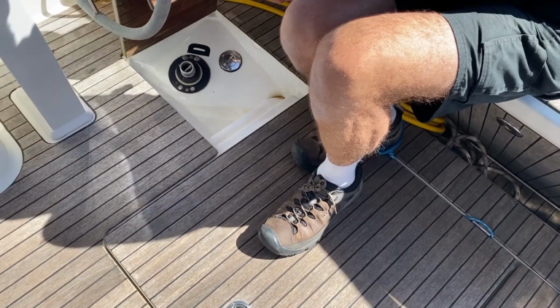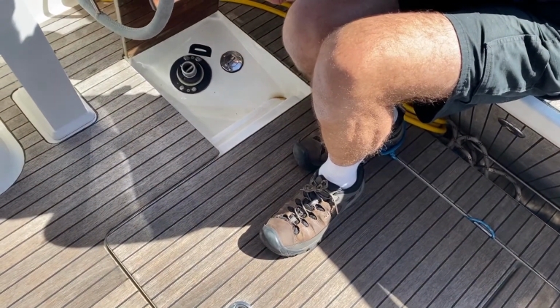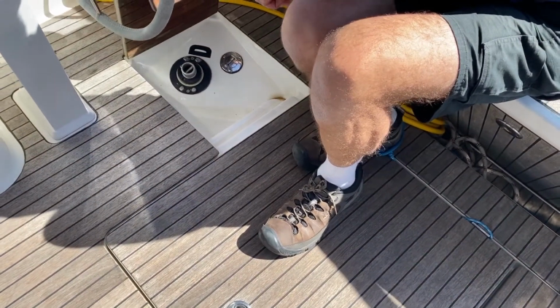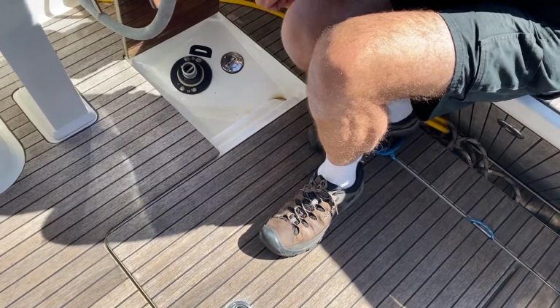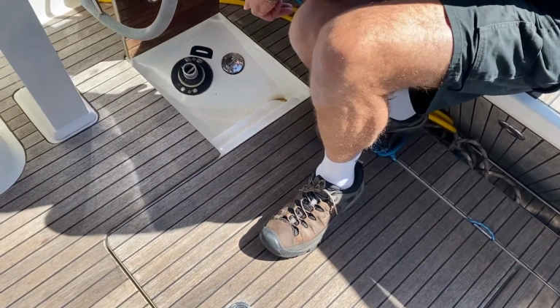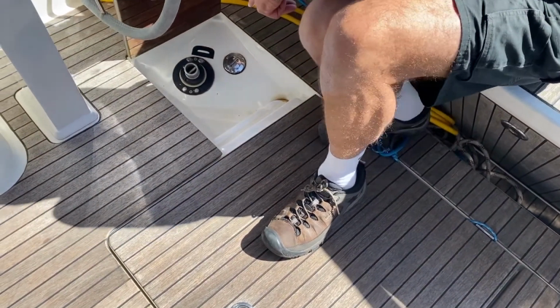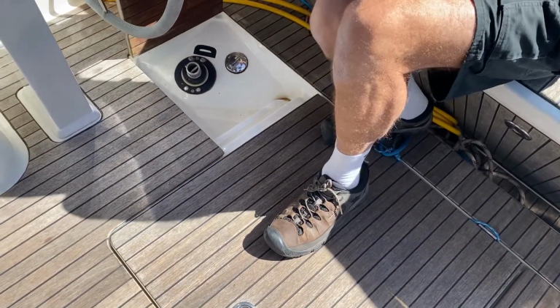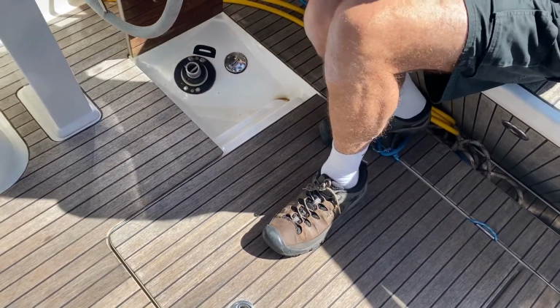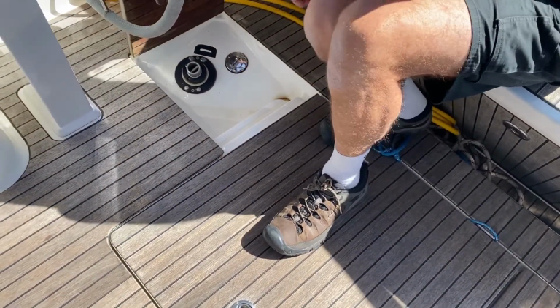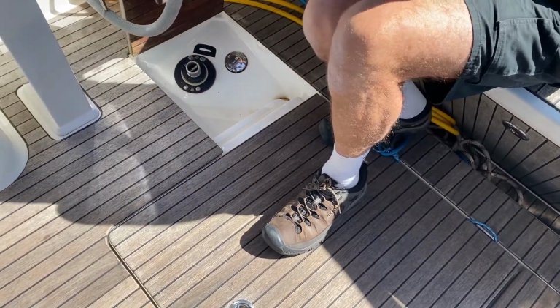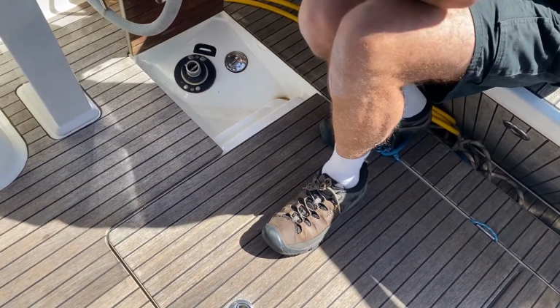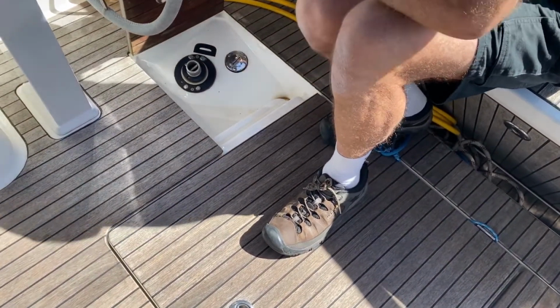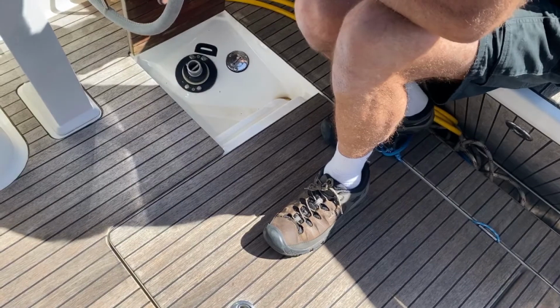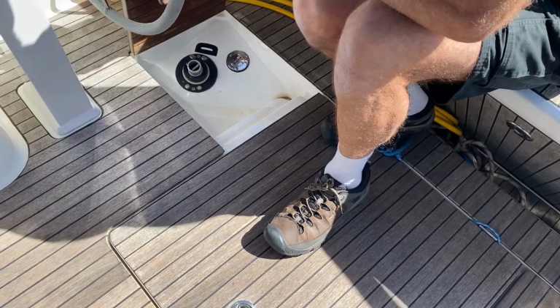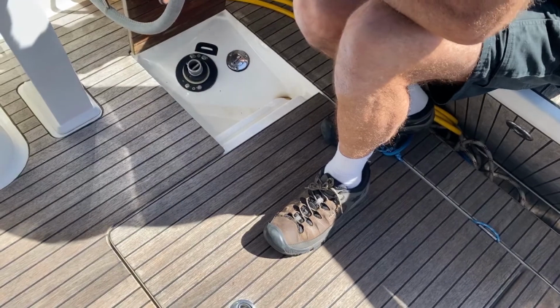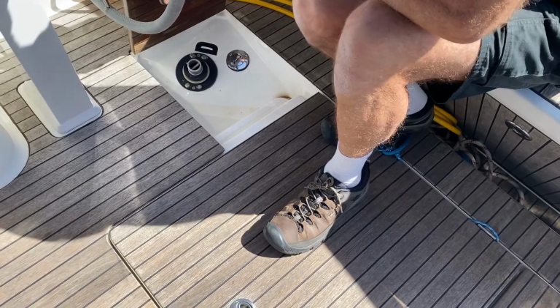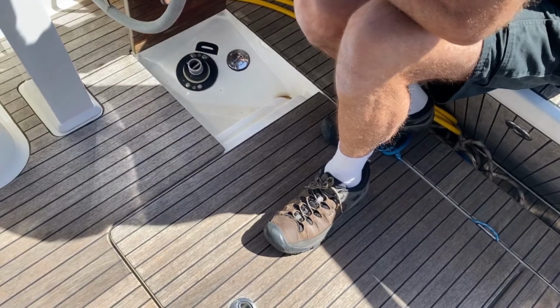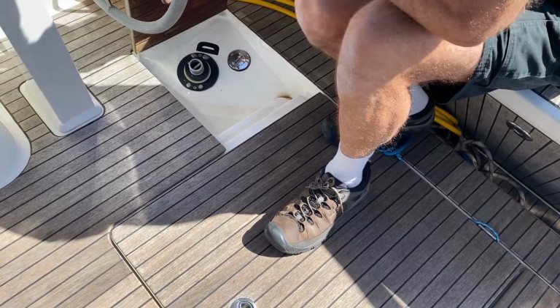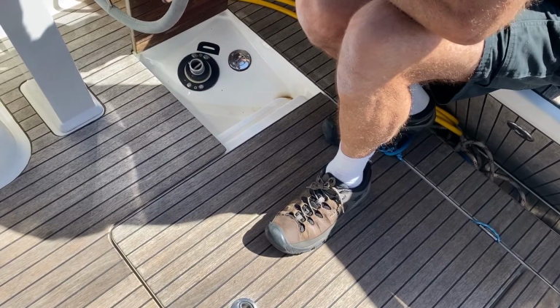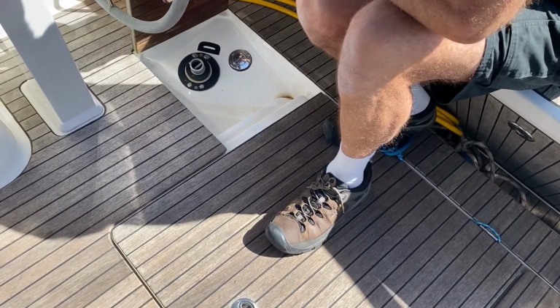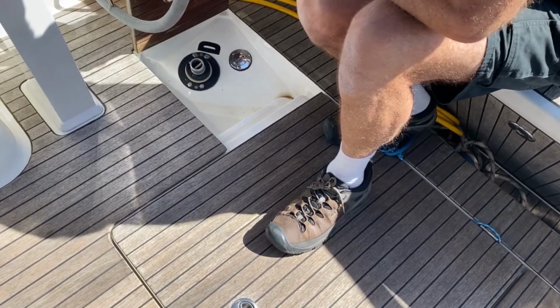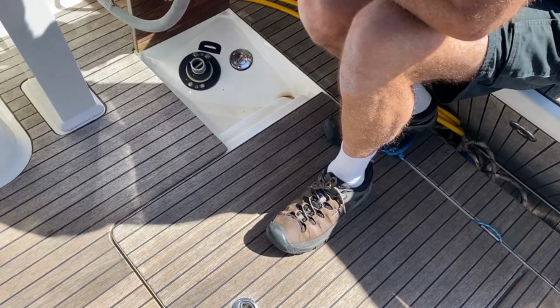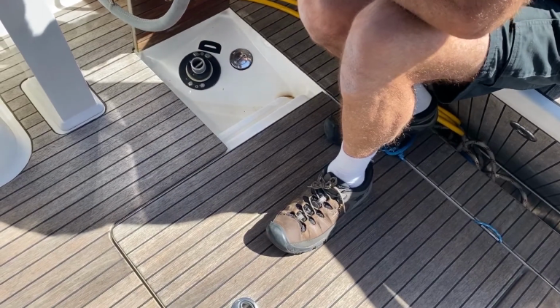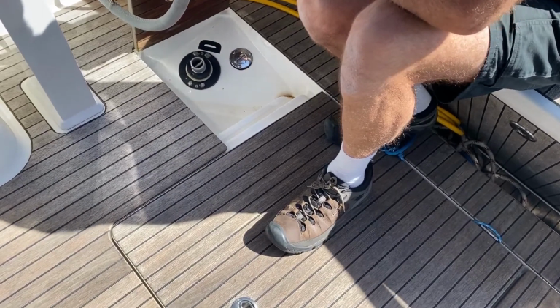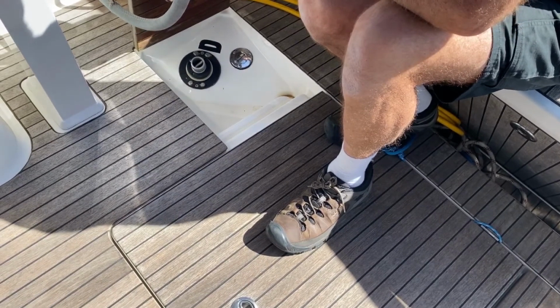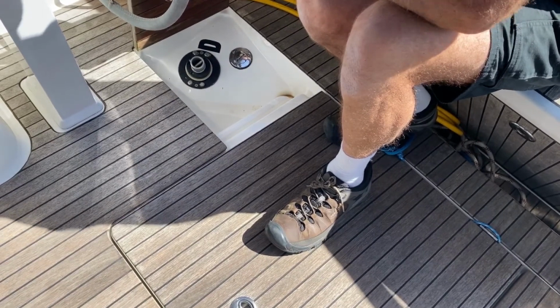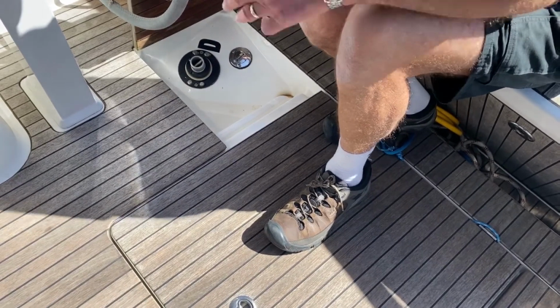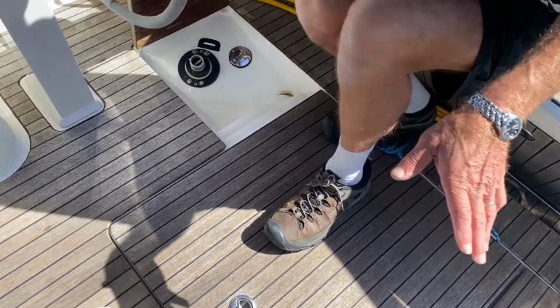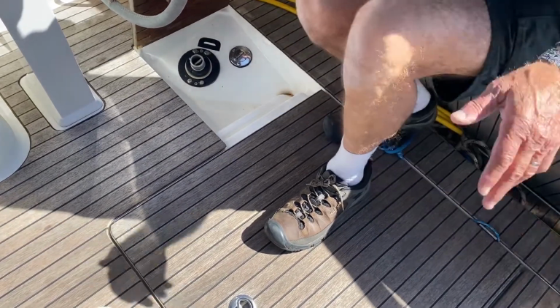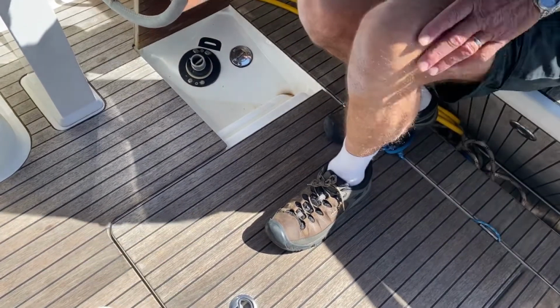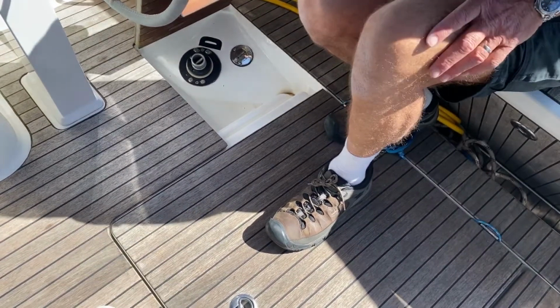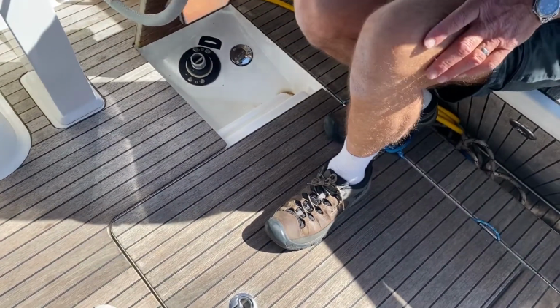Over here you have diesel — you see the big D? Please don't confuse them: that's diesel on that side and water on this side.